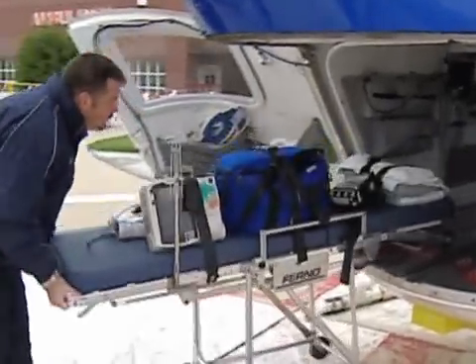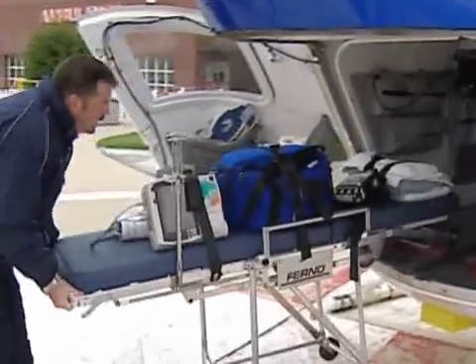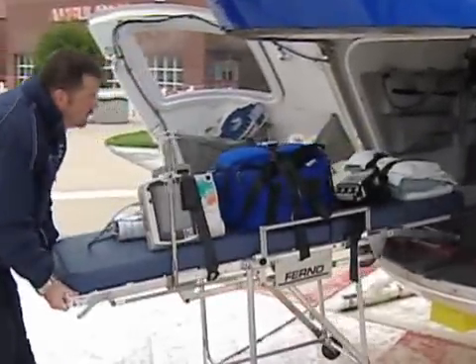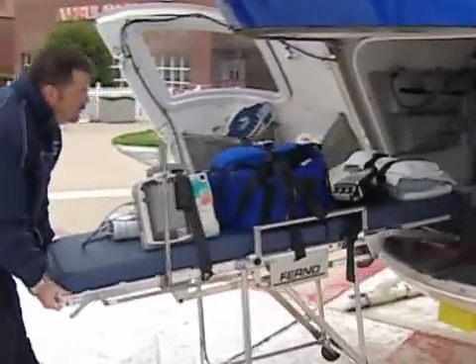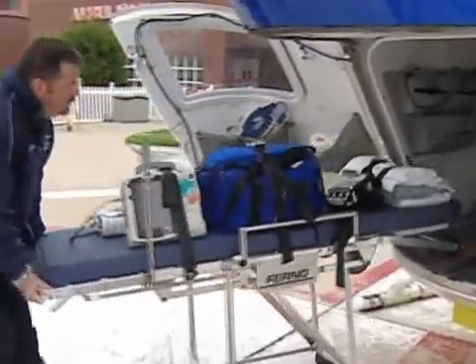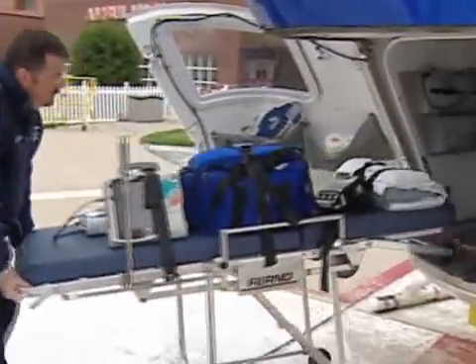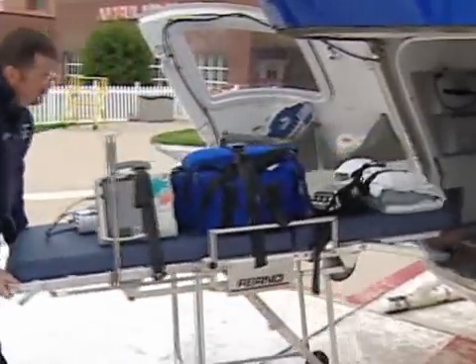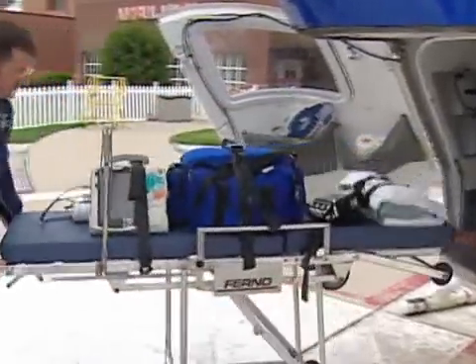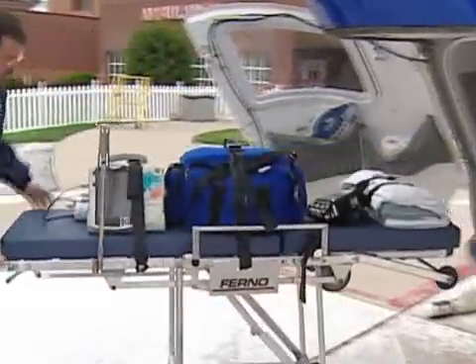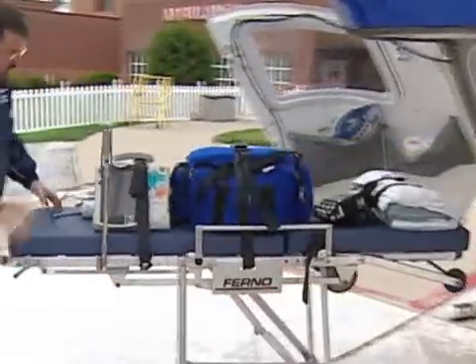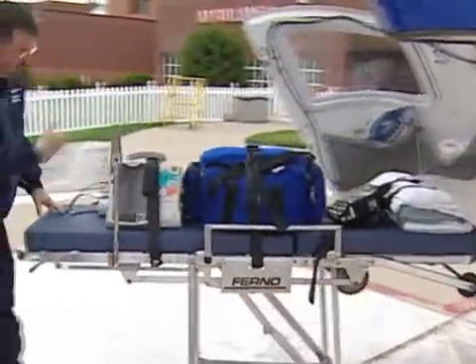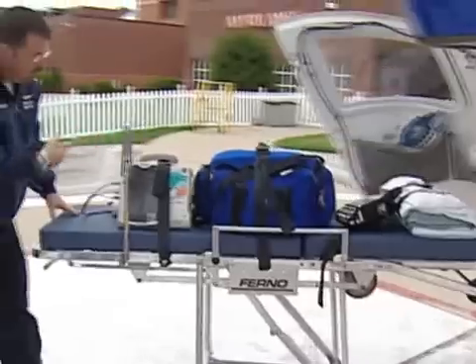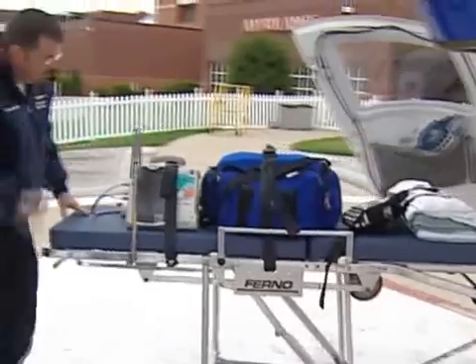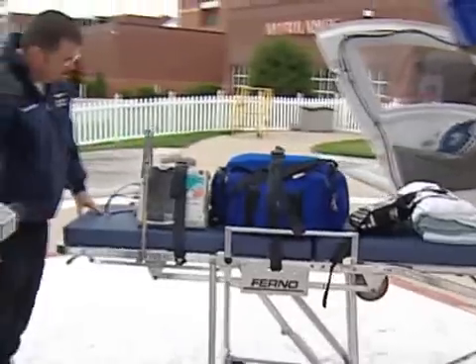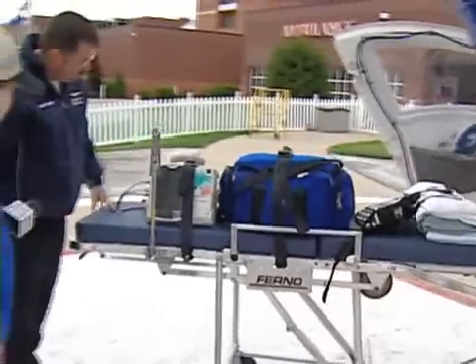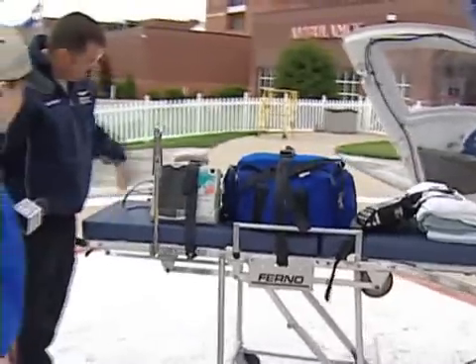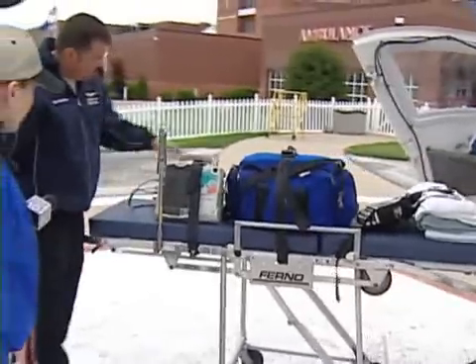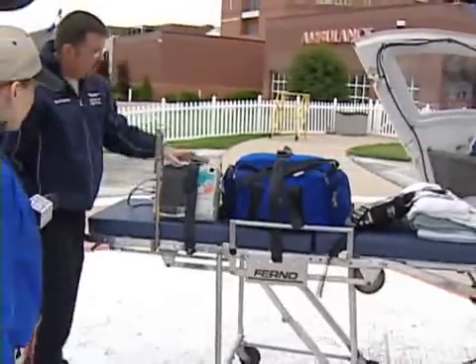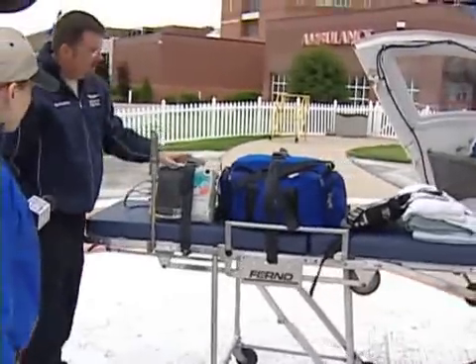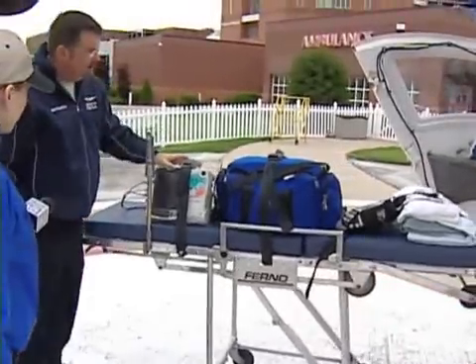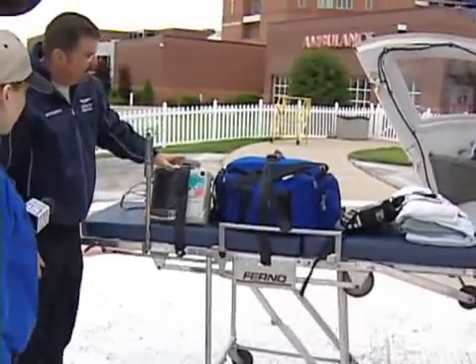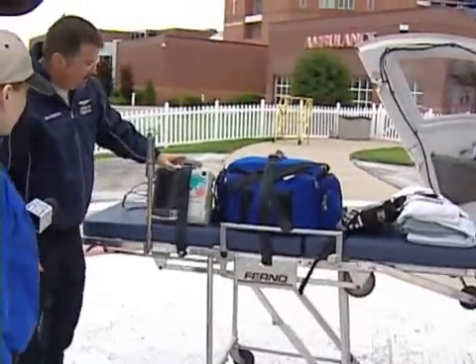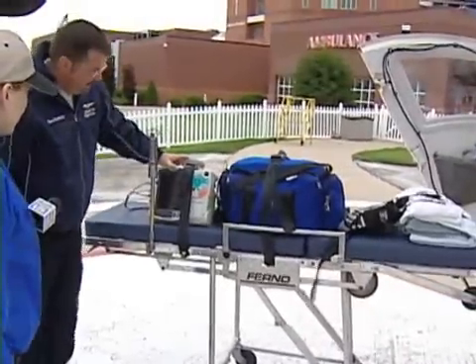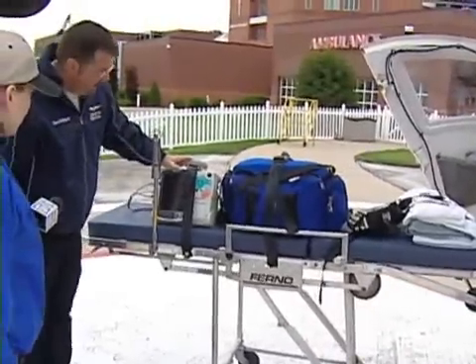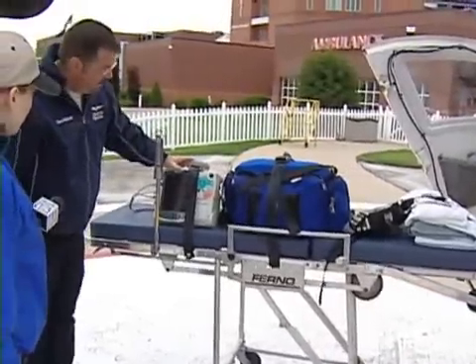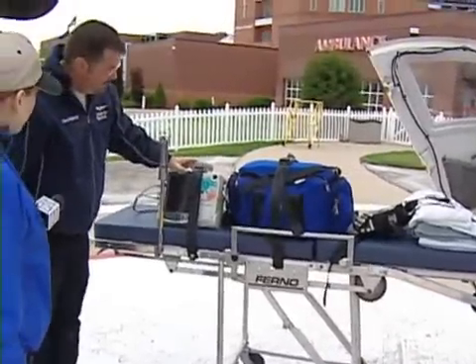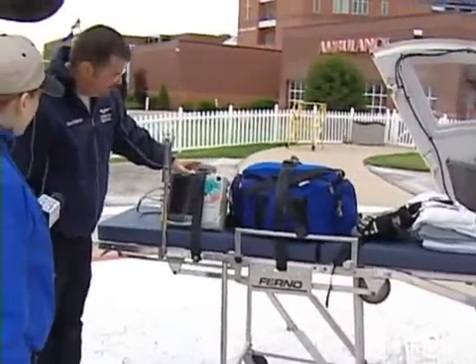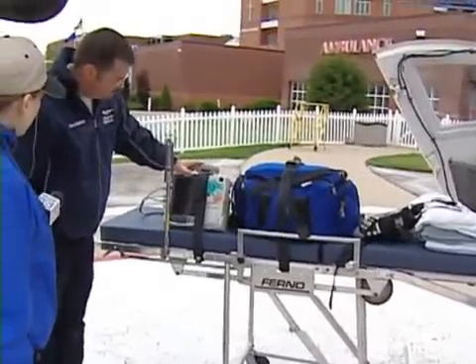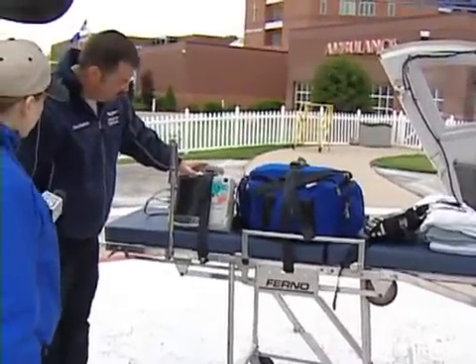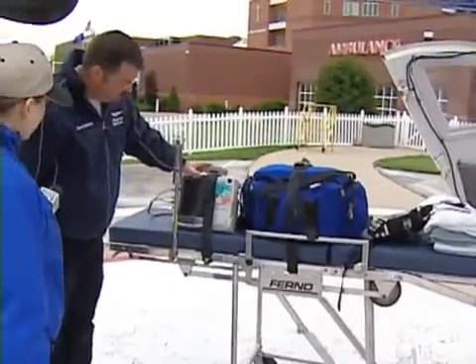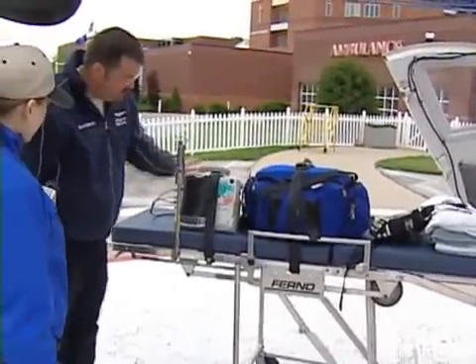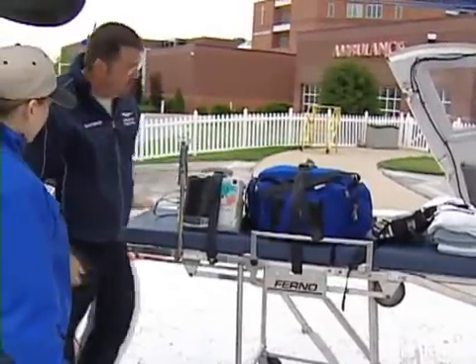And as you can see, we carry all our equipment pretty much on the stretcher itself.